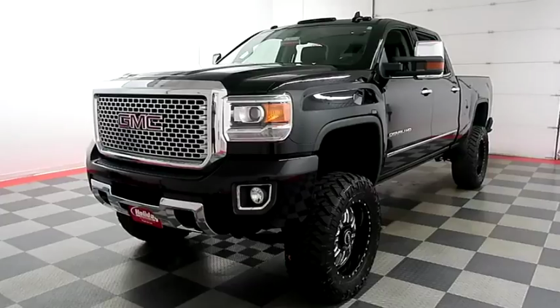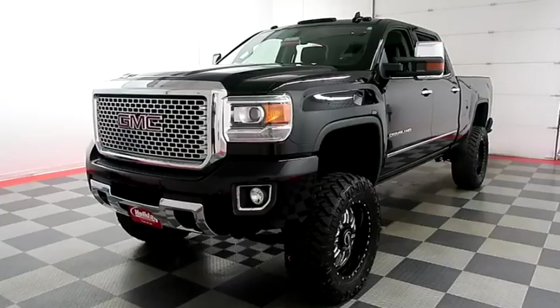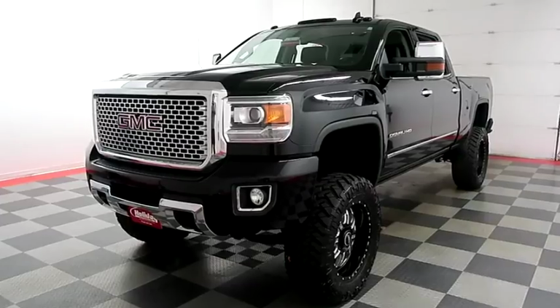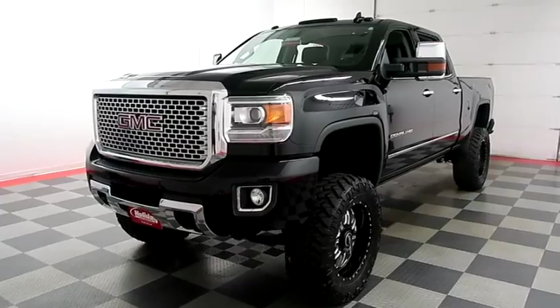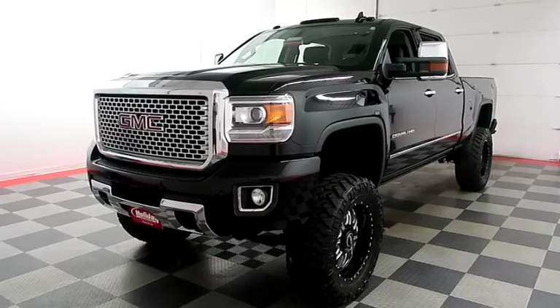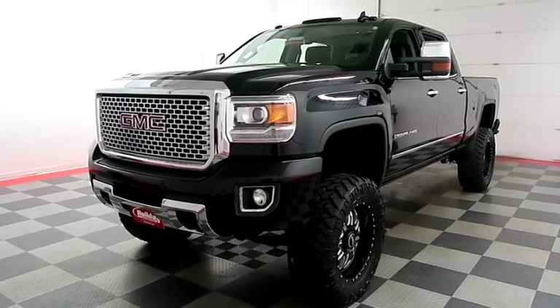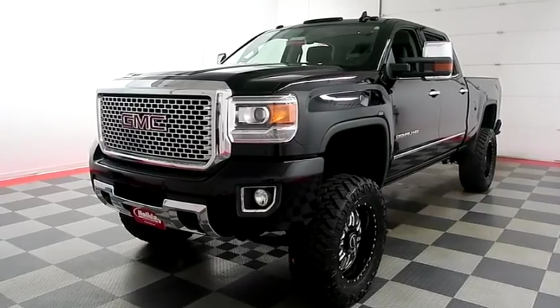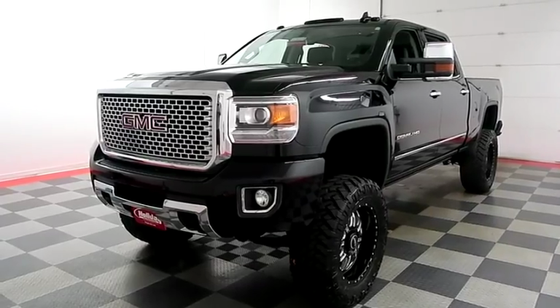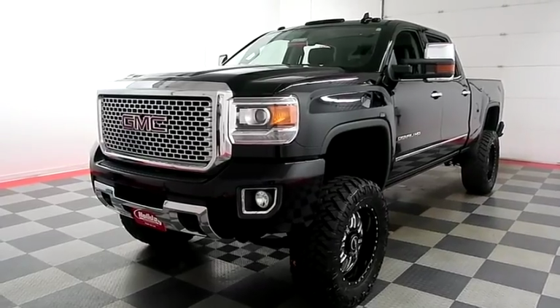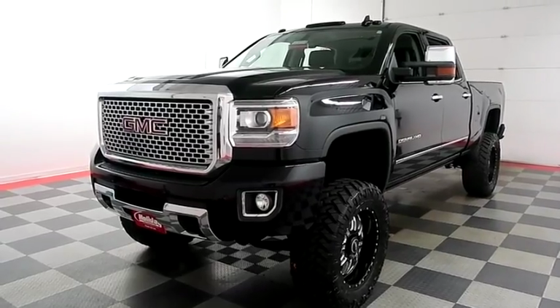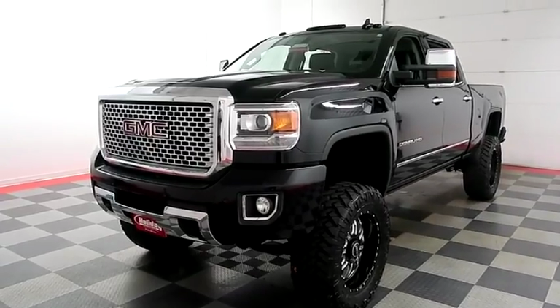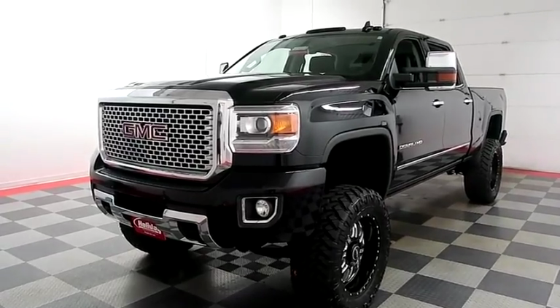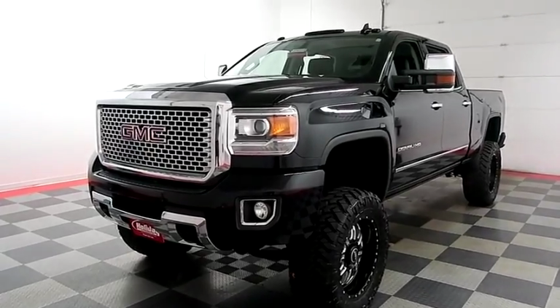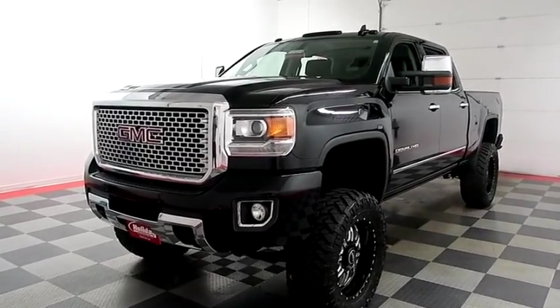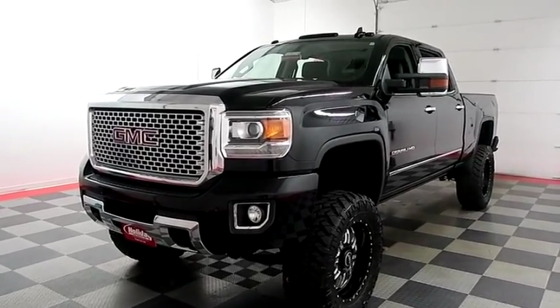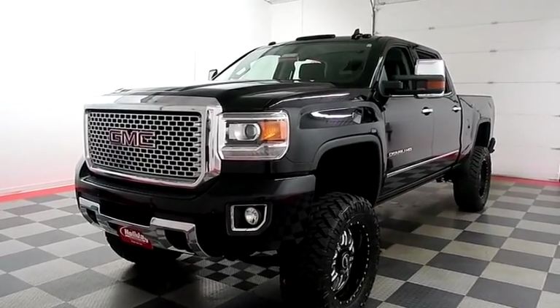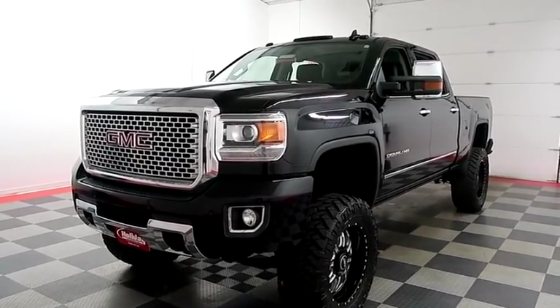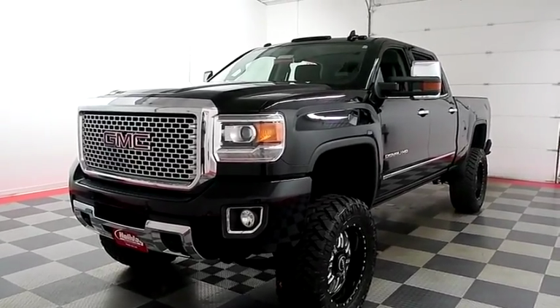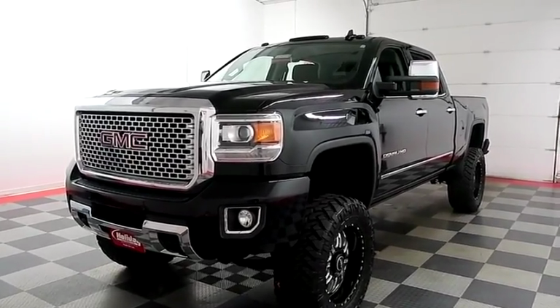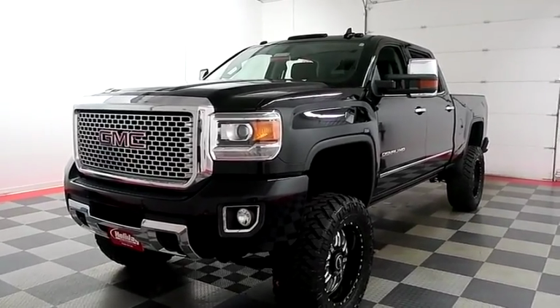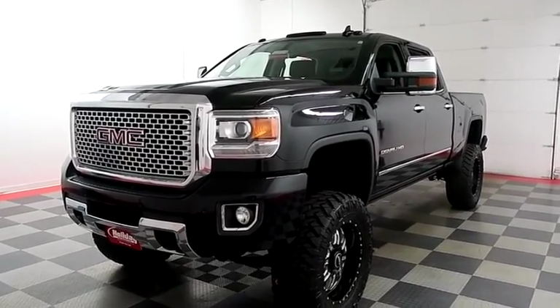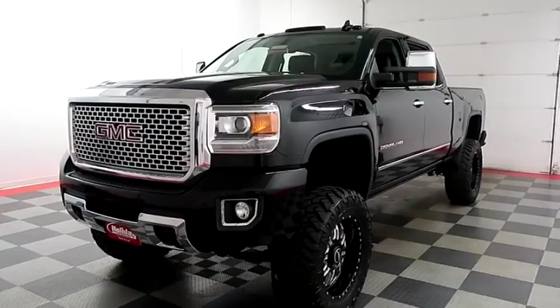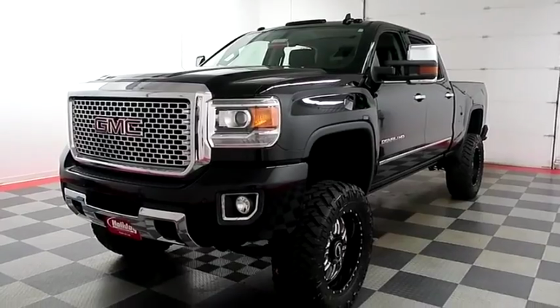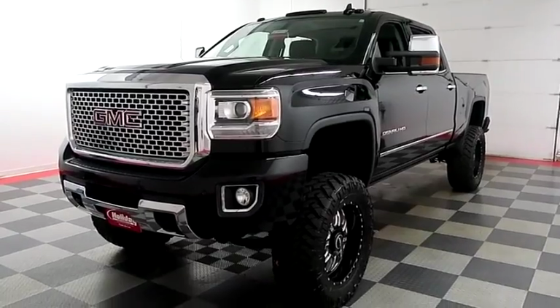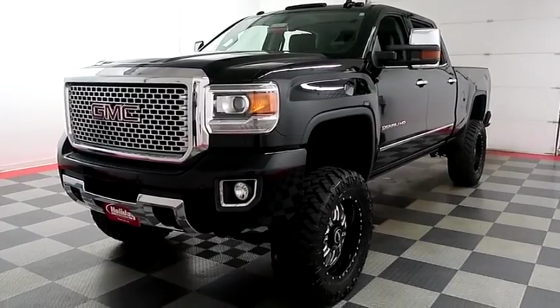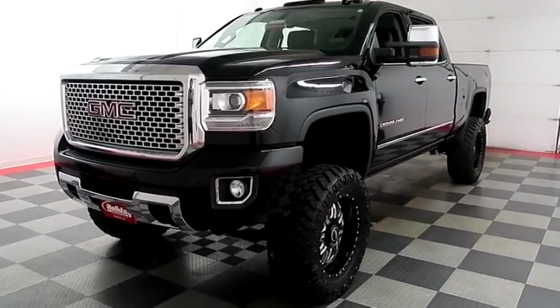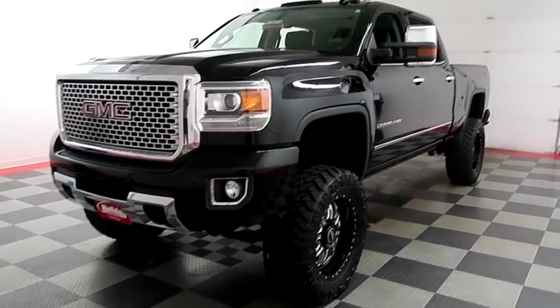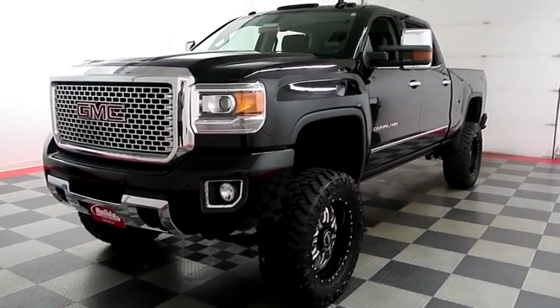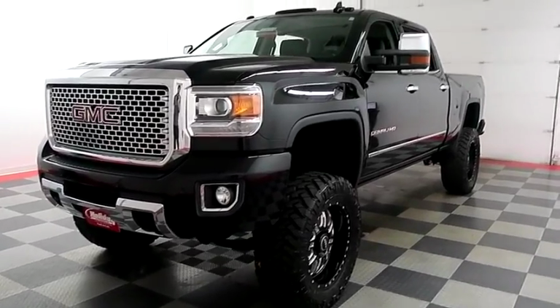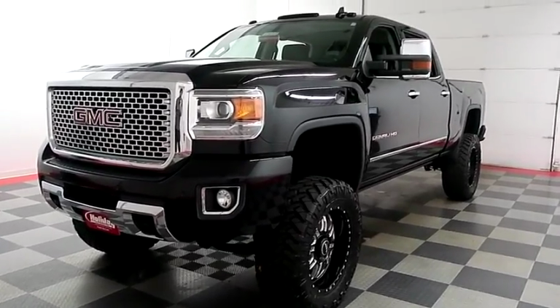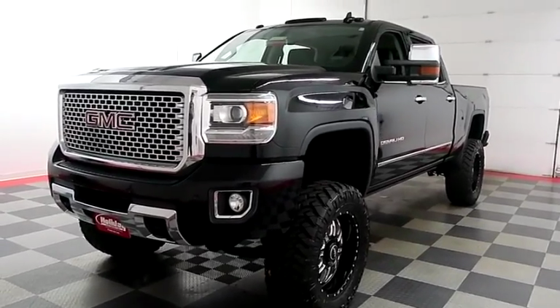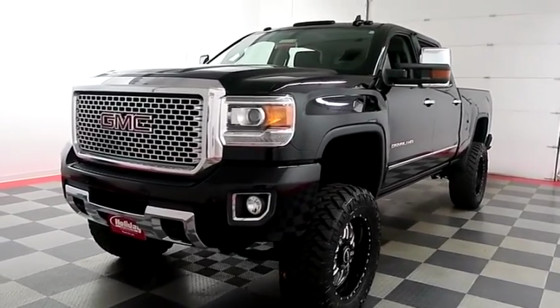Hi, I'm Andy with Holiday Automotive. Today we're gonna take a look at a 2015 GMC Sierra 1500.